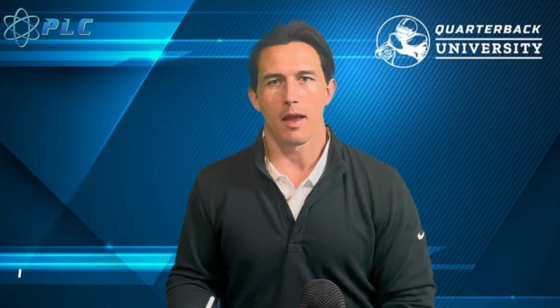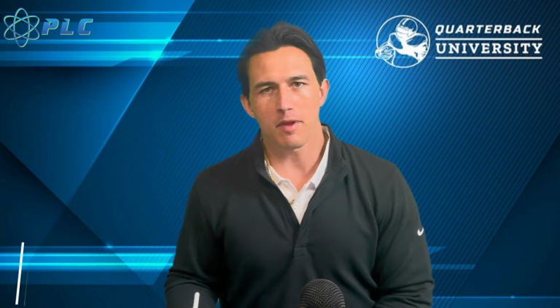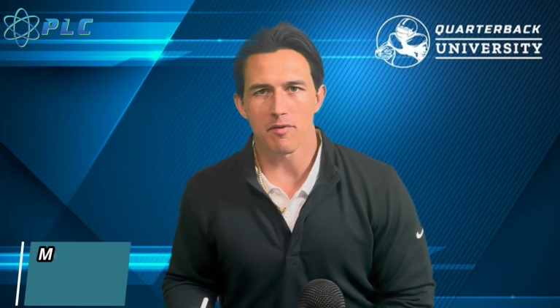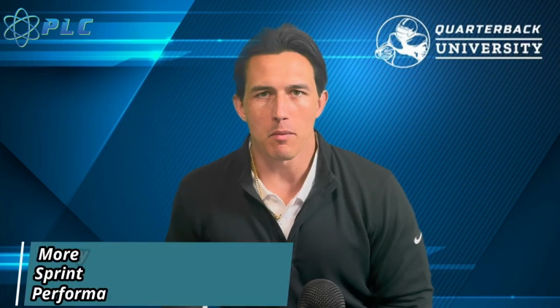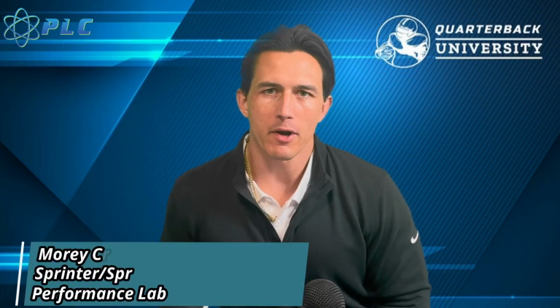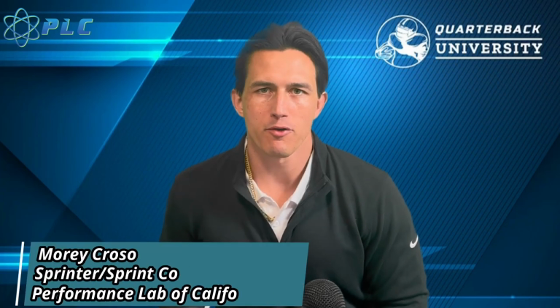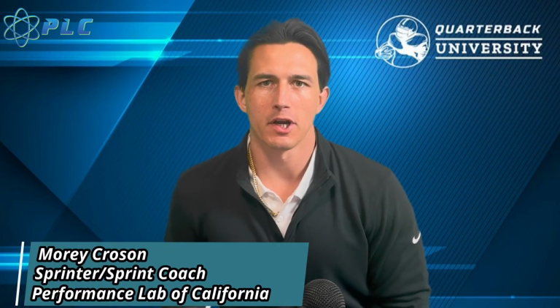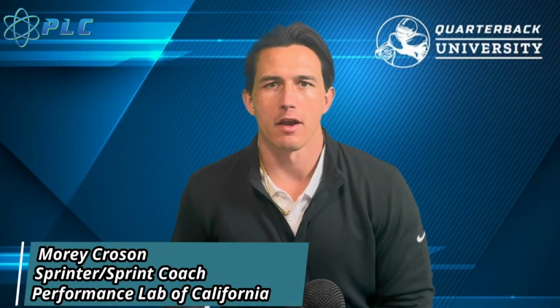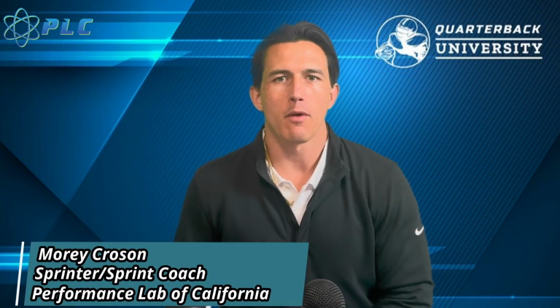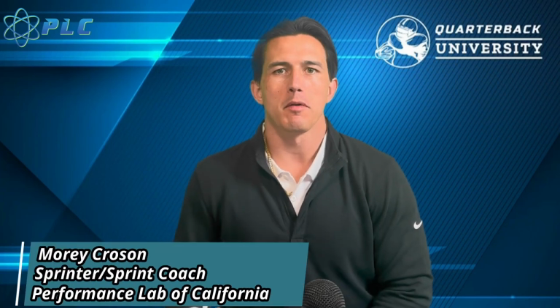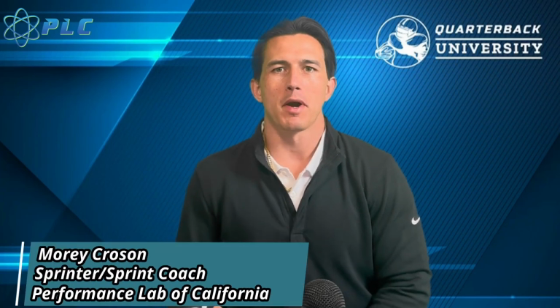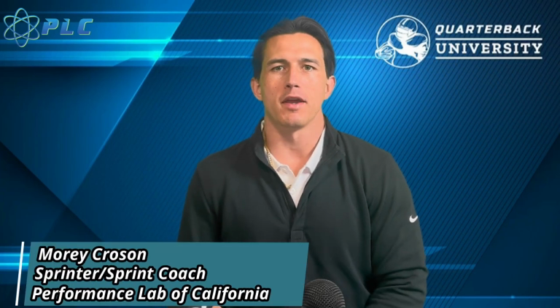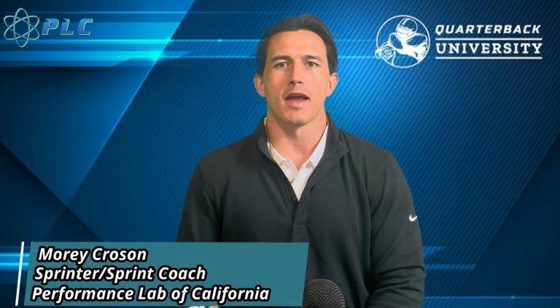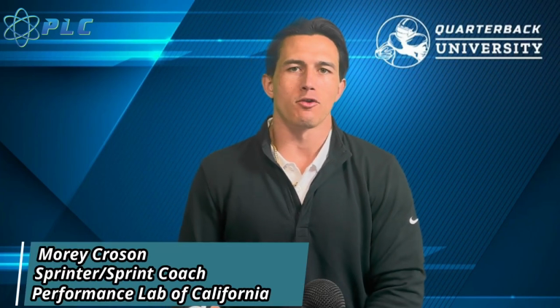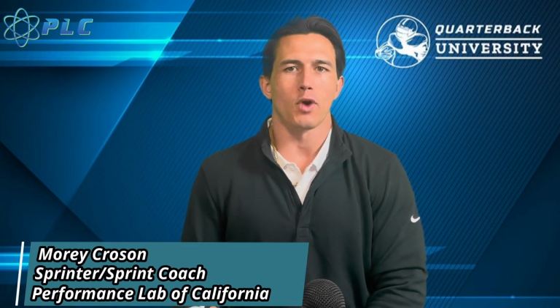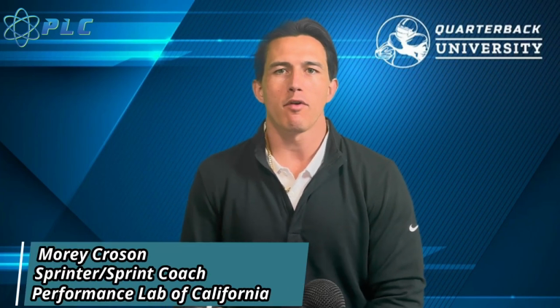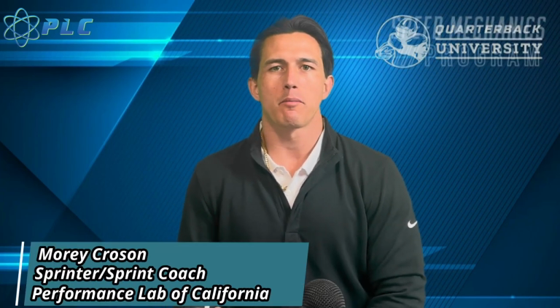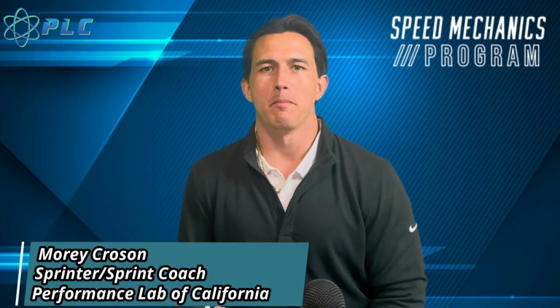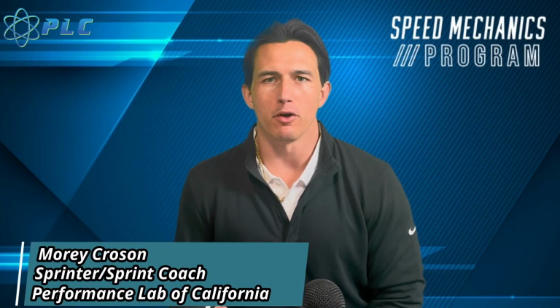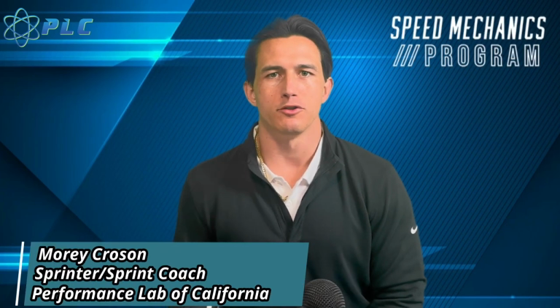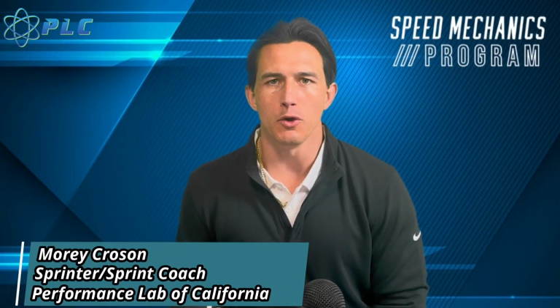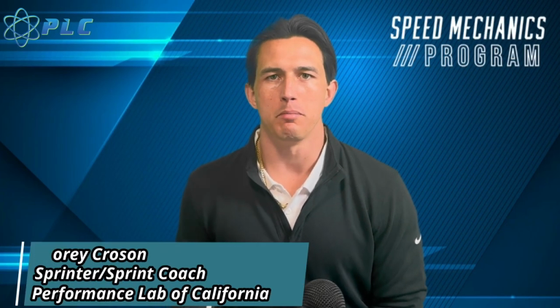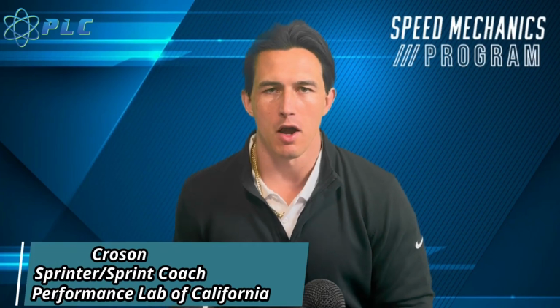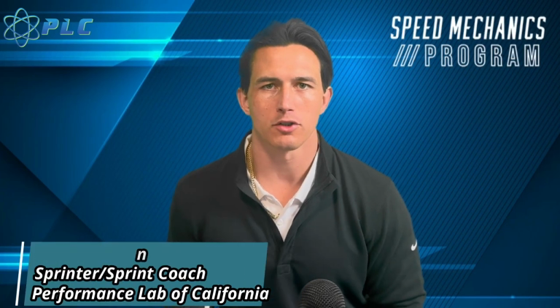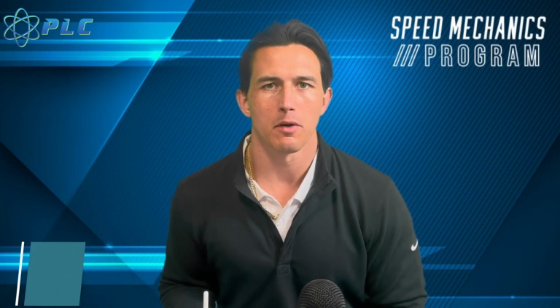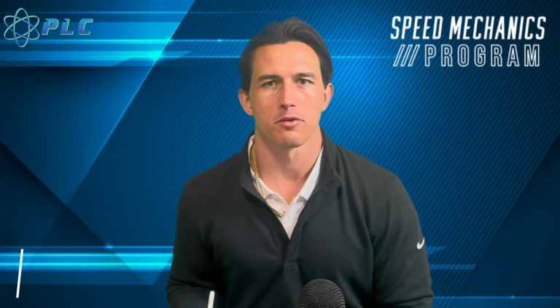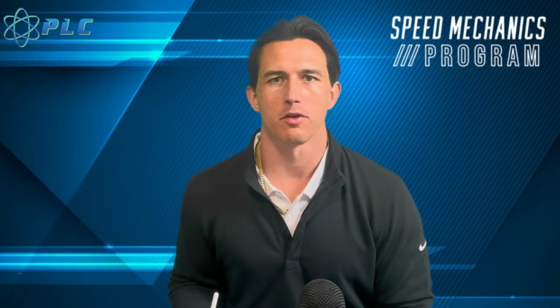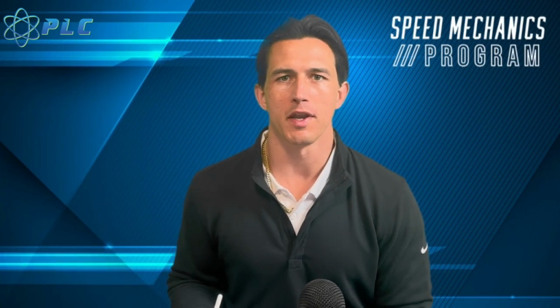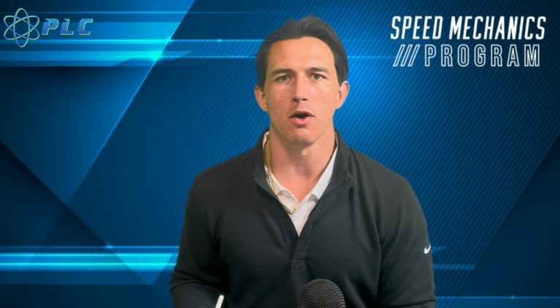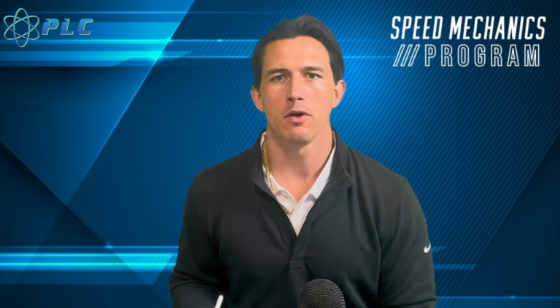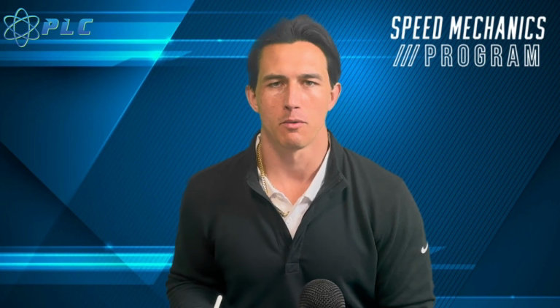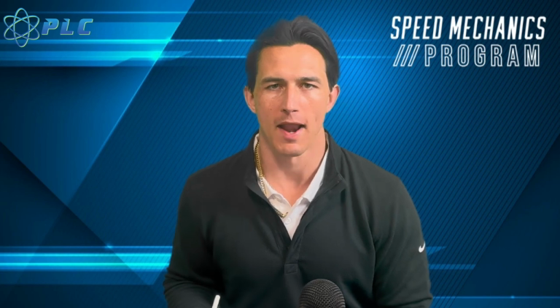Hey, what's up, everyone? Marty Croson here, and today we're going to be breaking down Trayvon Bromel's new block start, and we're going to start the video right now.